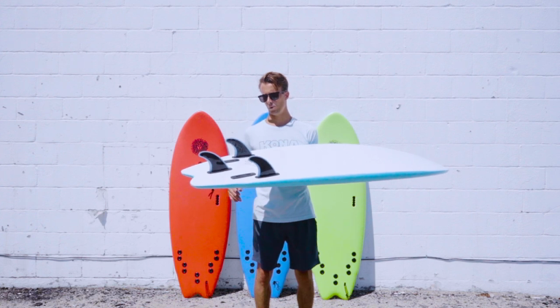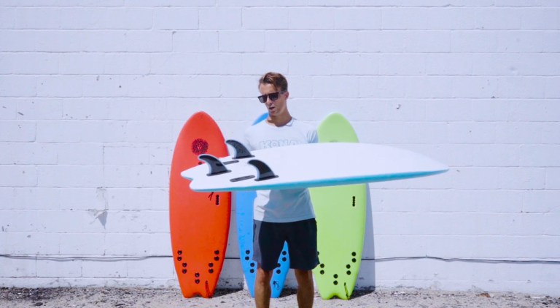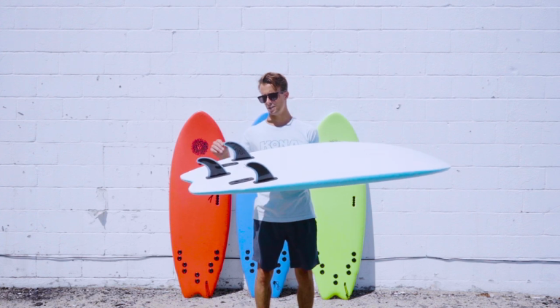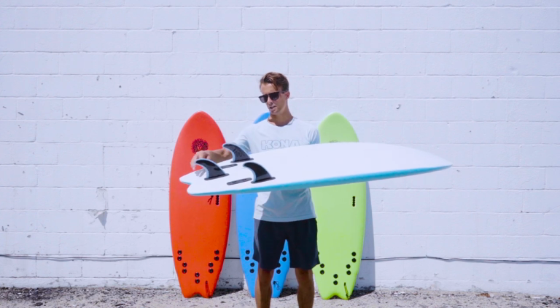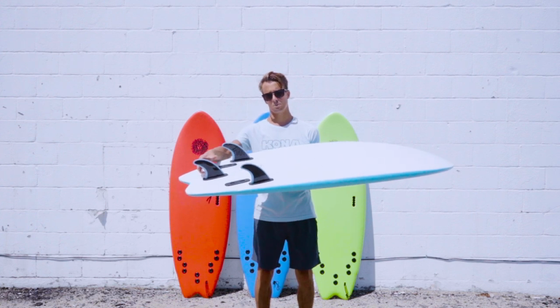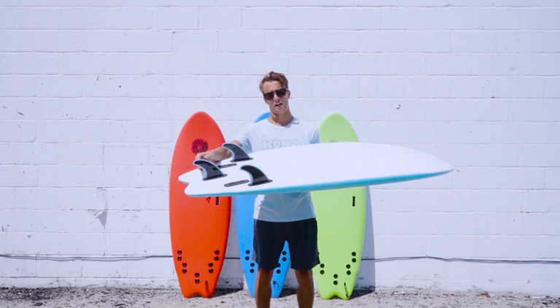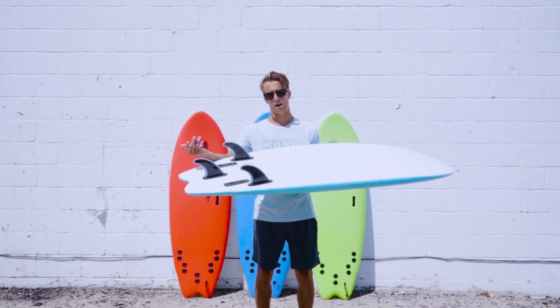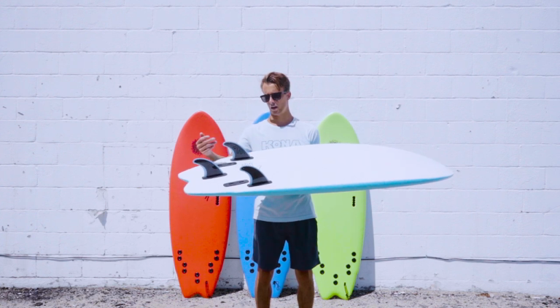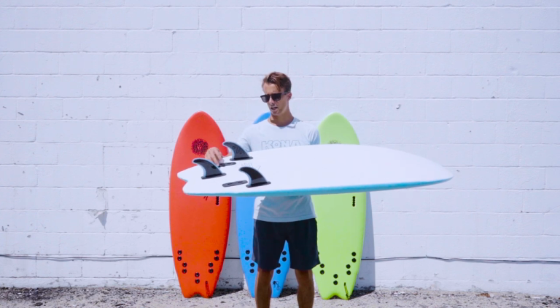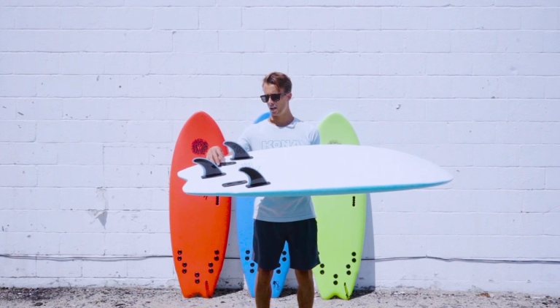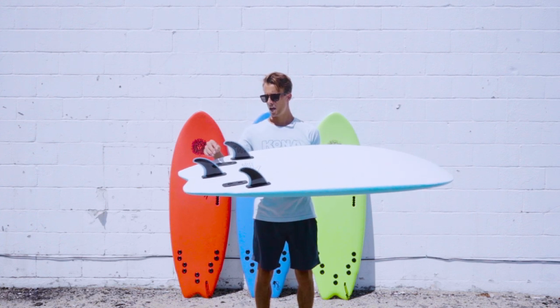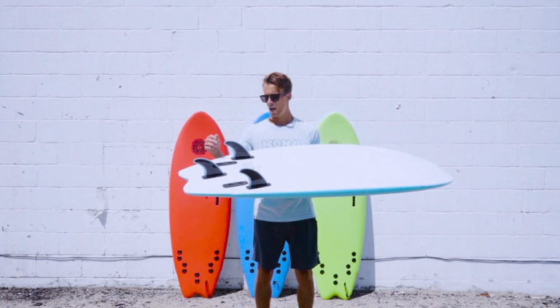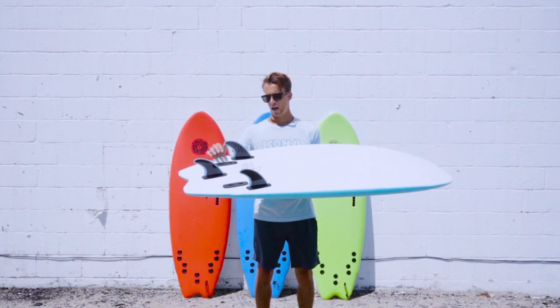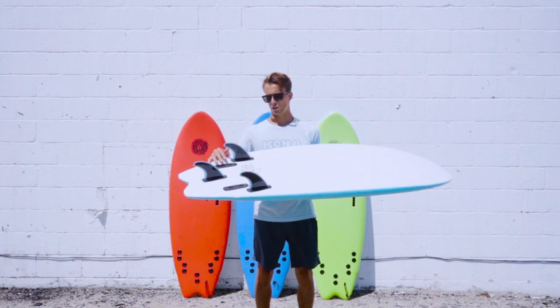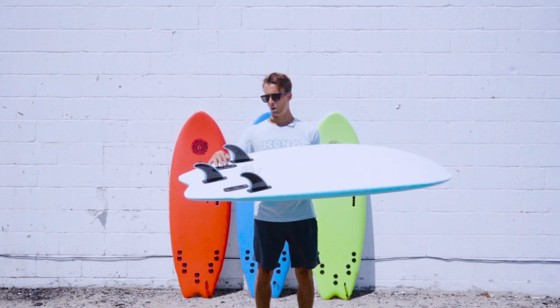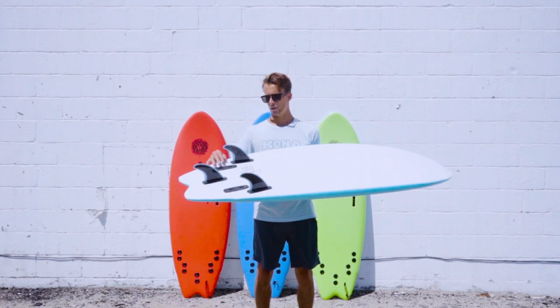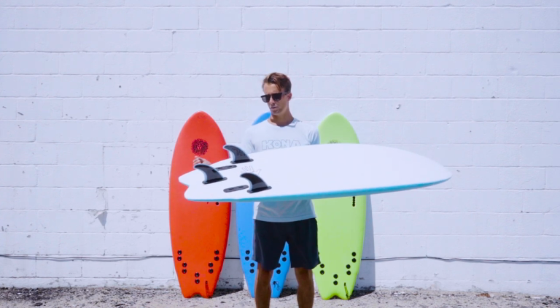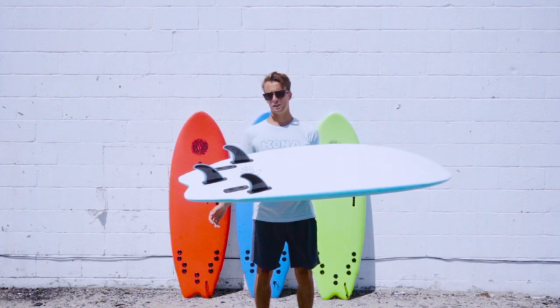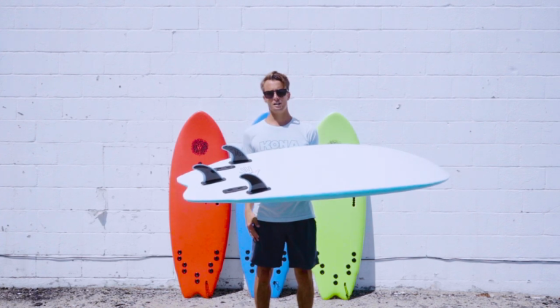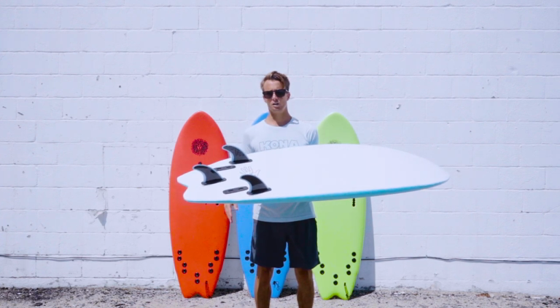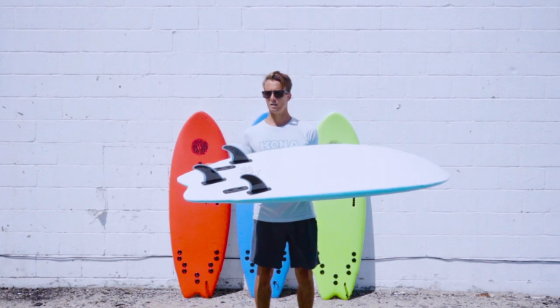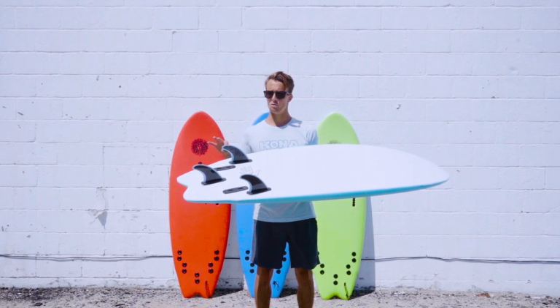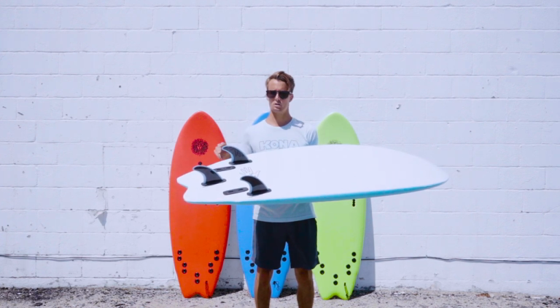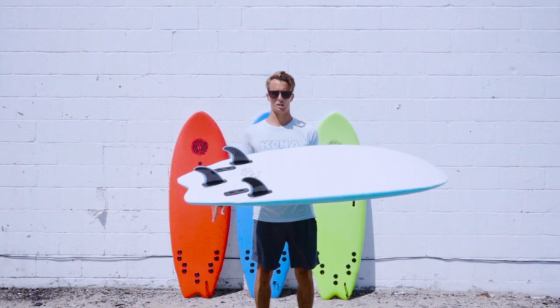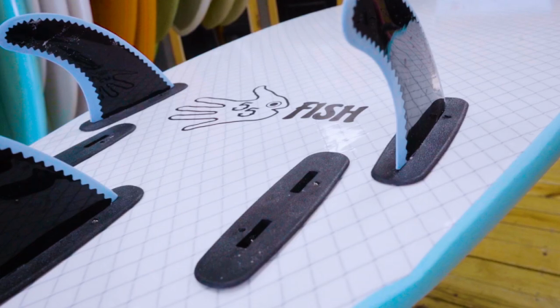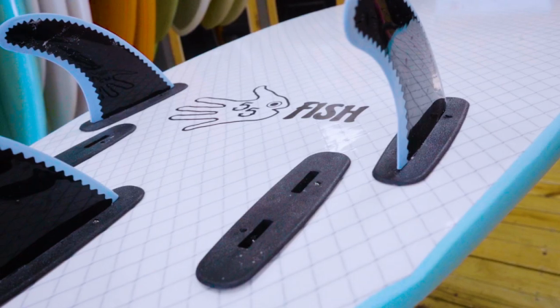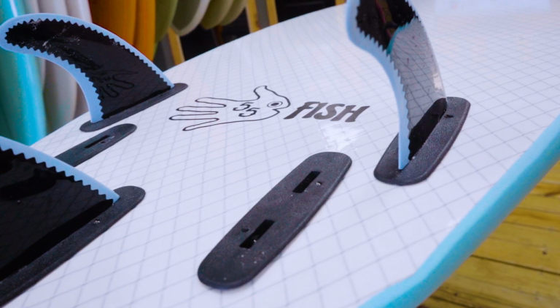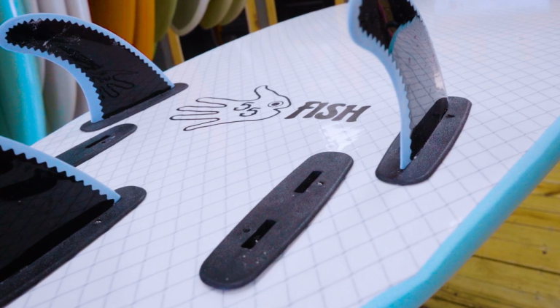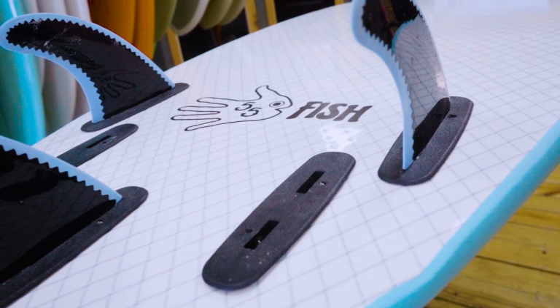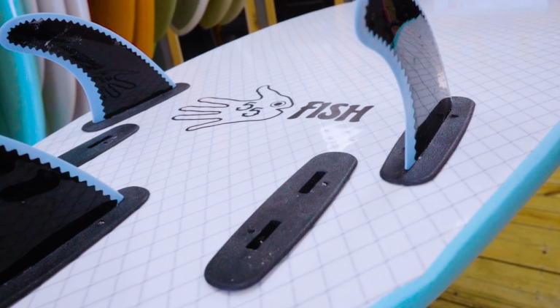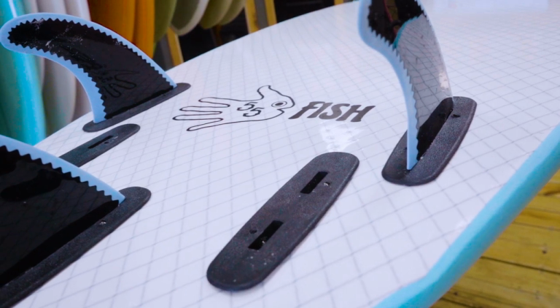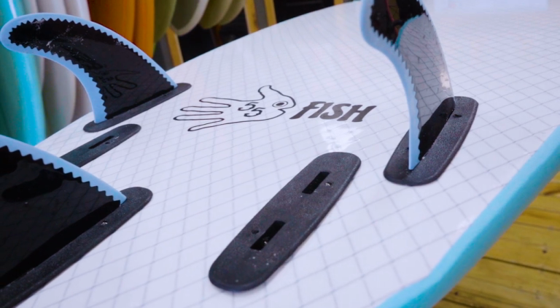or take this one out and ride it as a quad fin — a little bit looser, slide around a little bit.